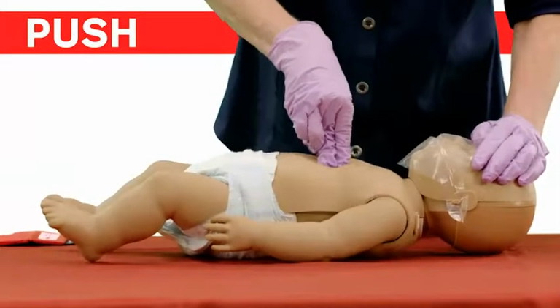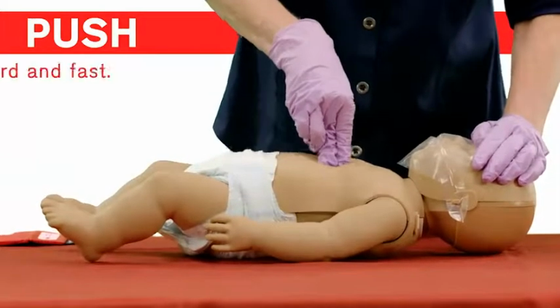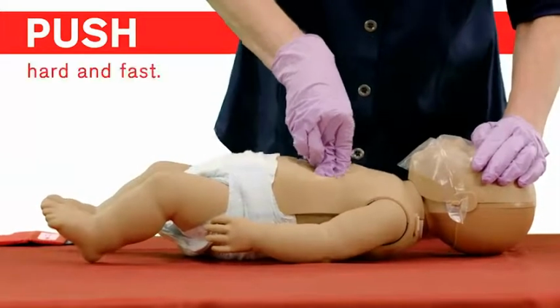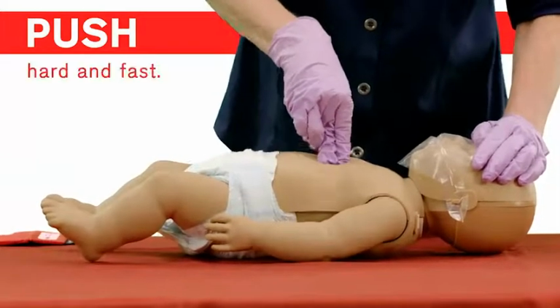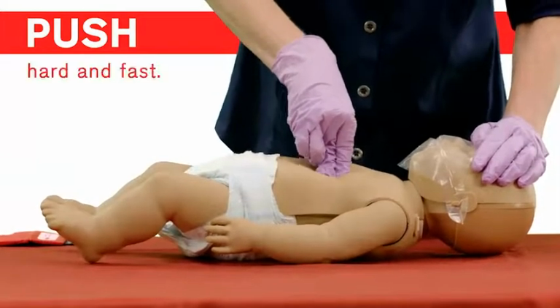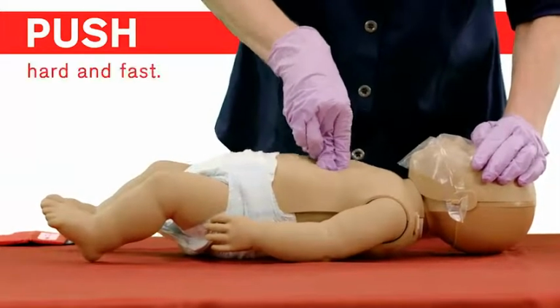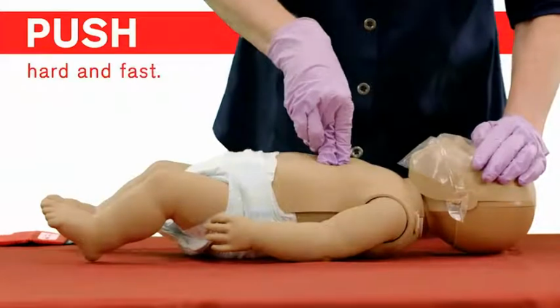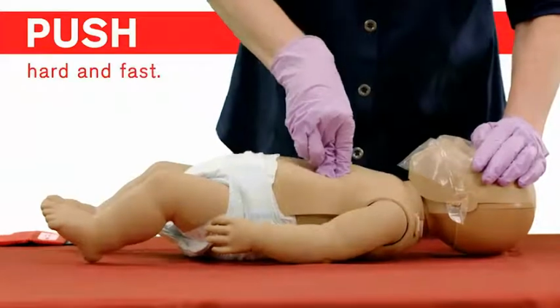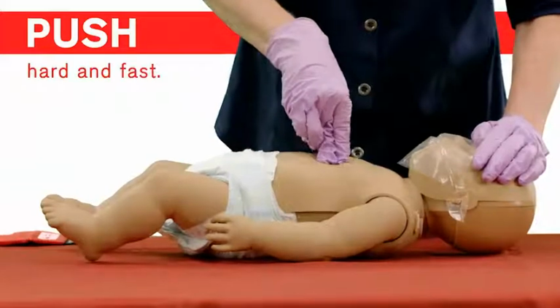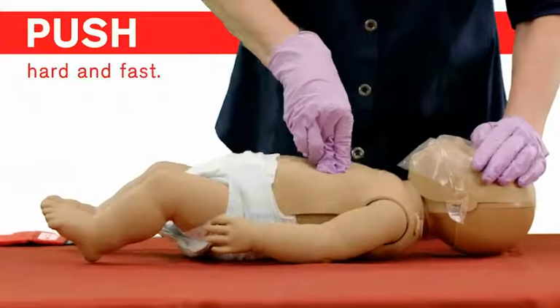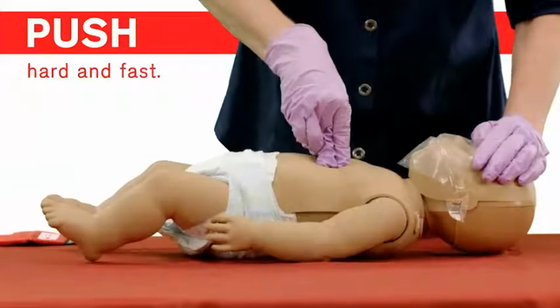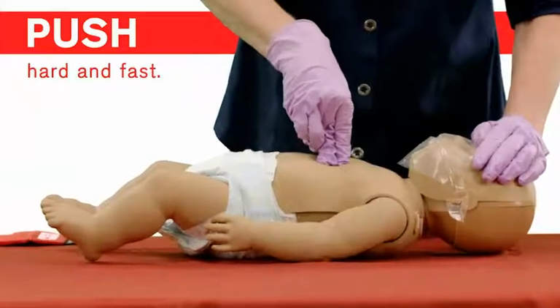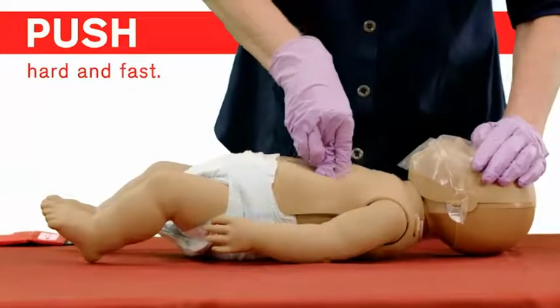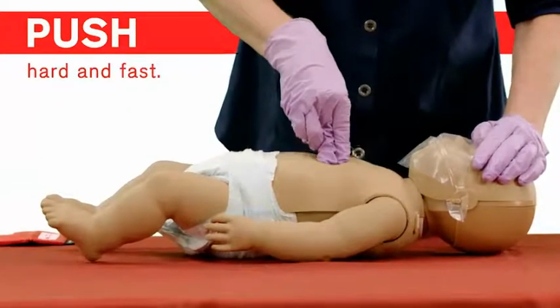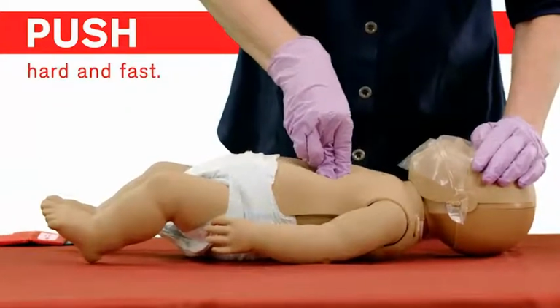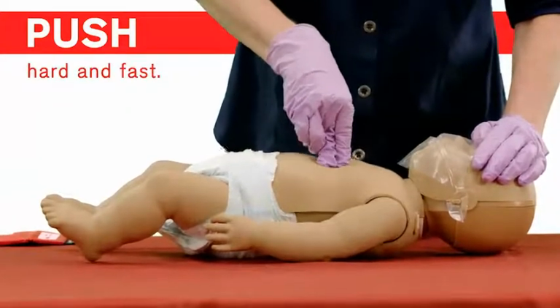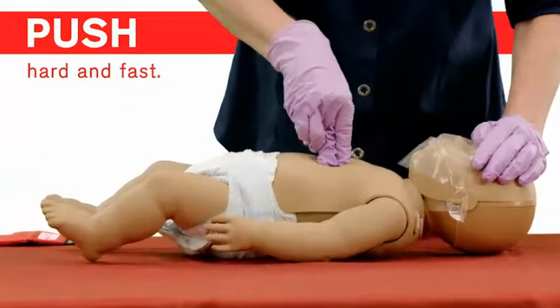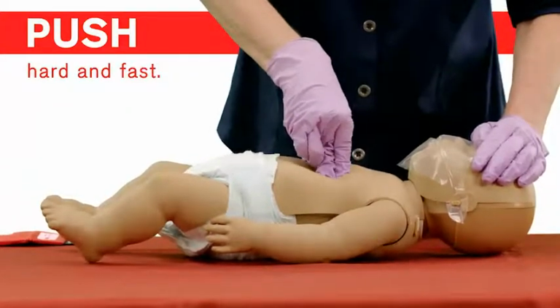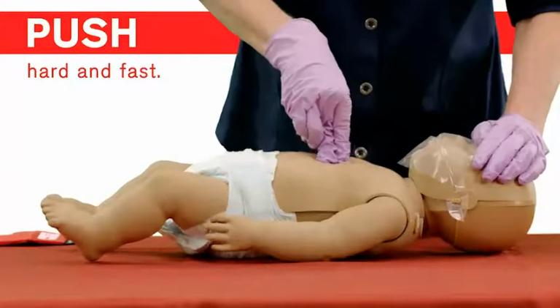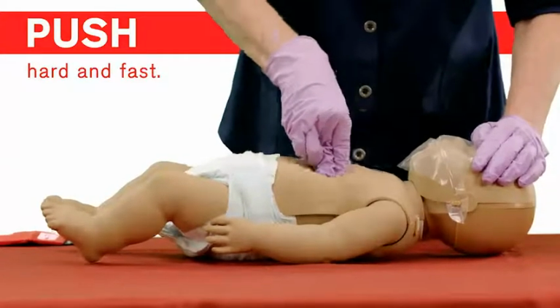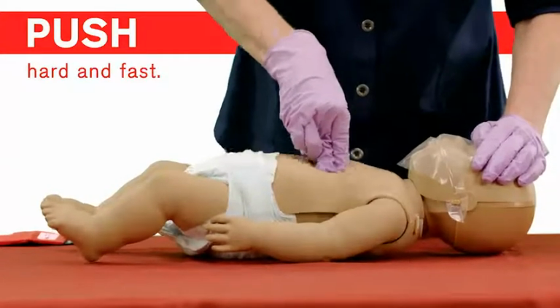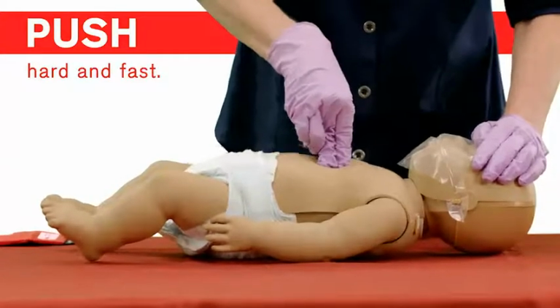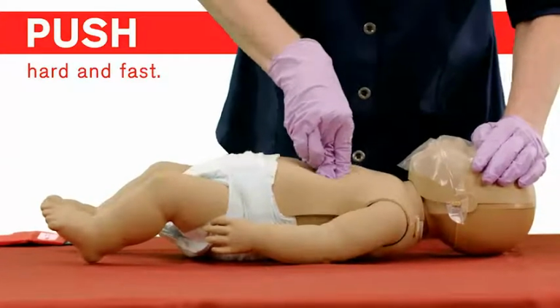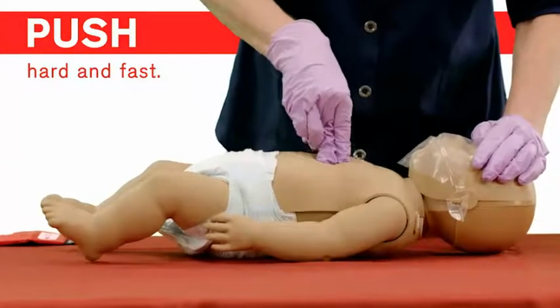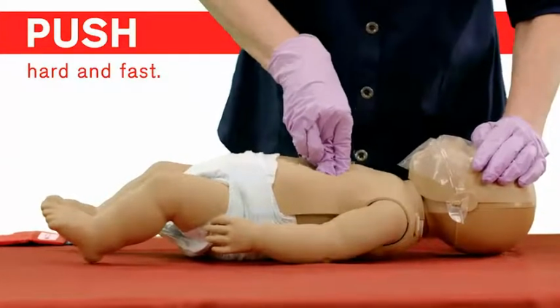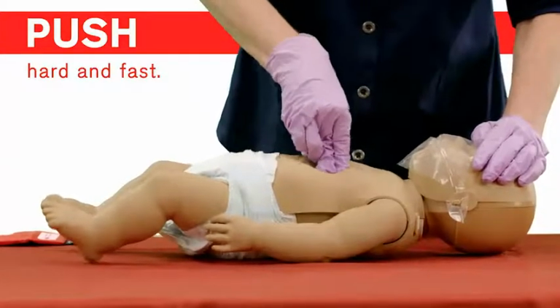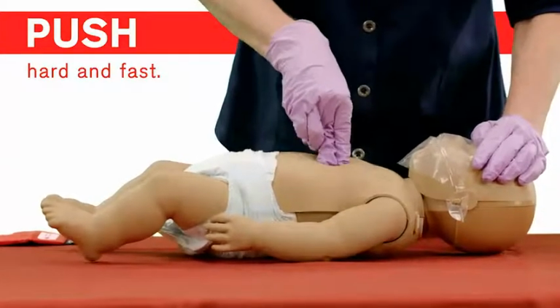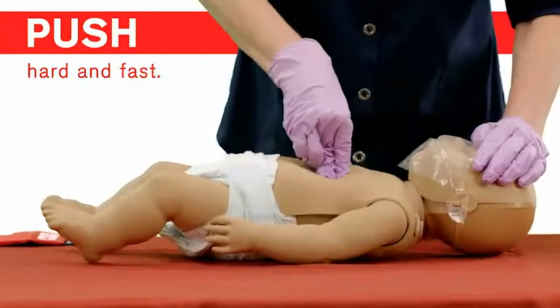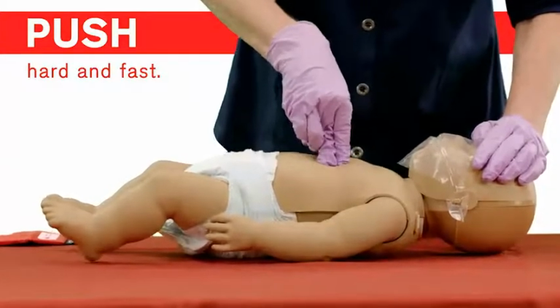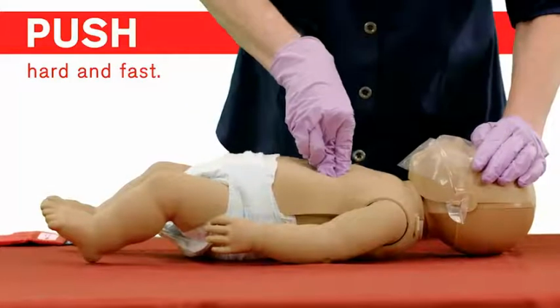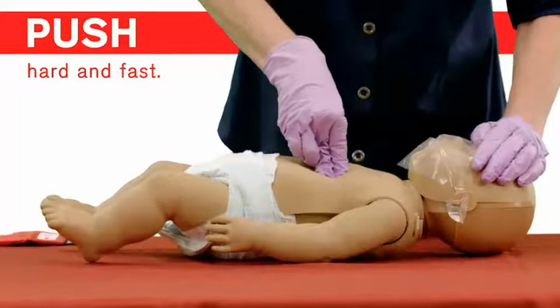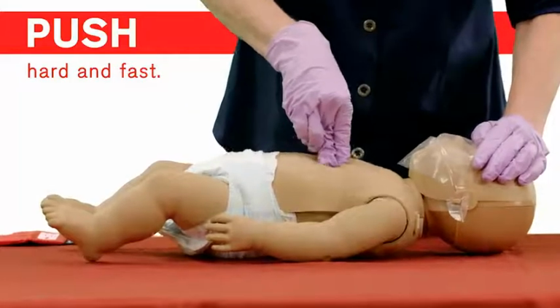Continue to push hard and fast, giving compressions at a rate of between 100 and 120 compressions per minute.